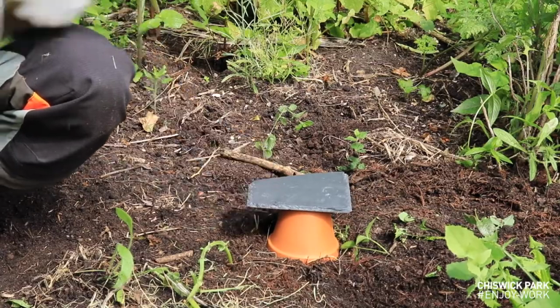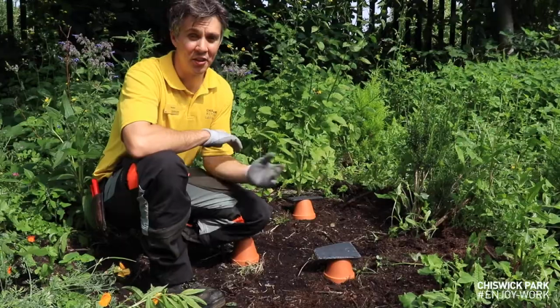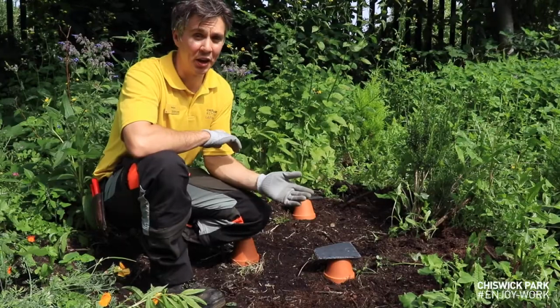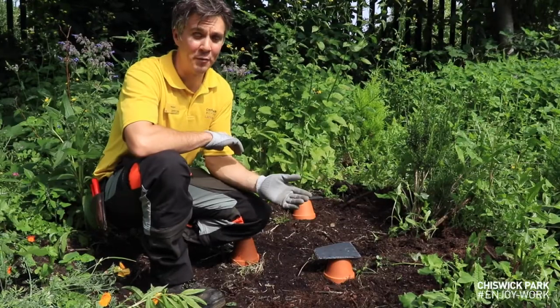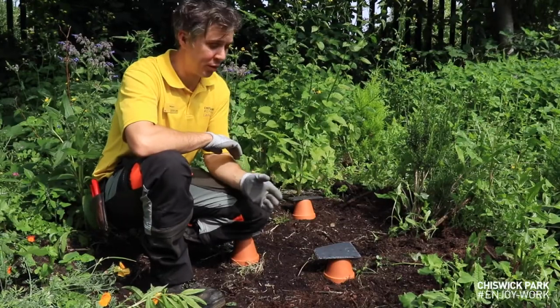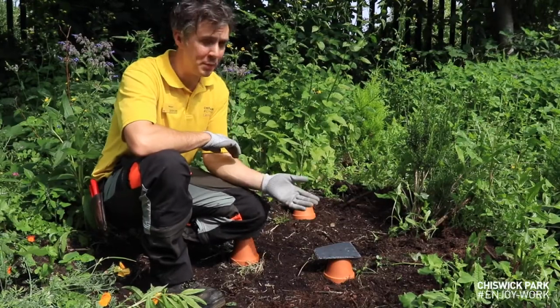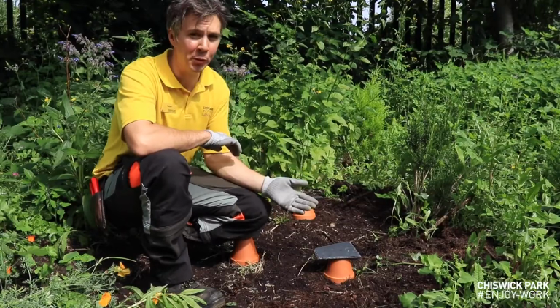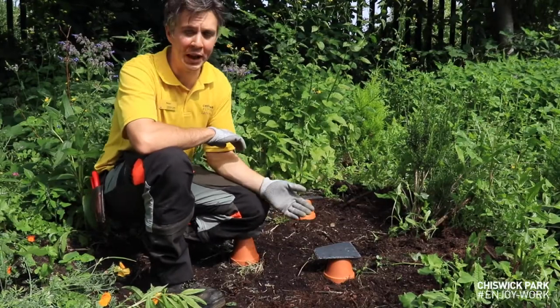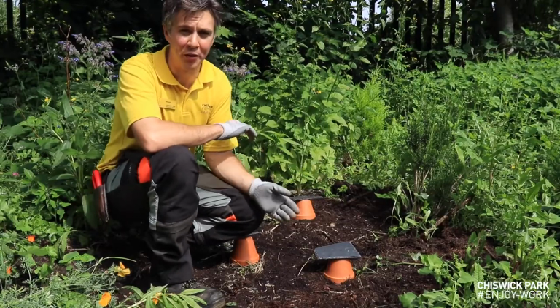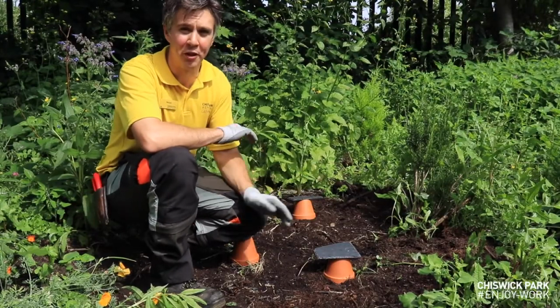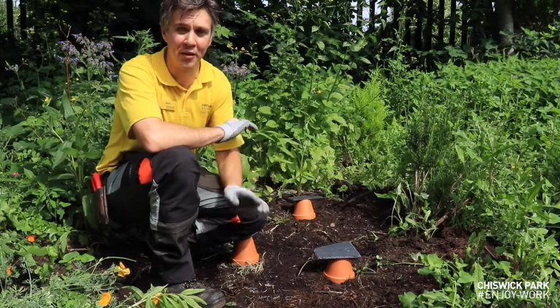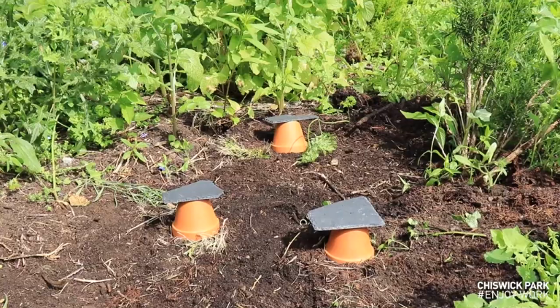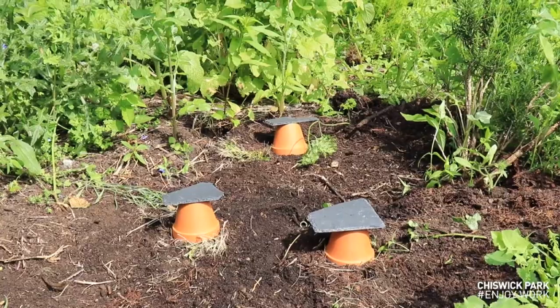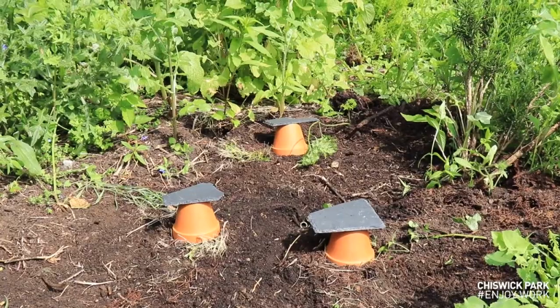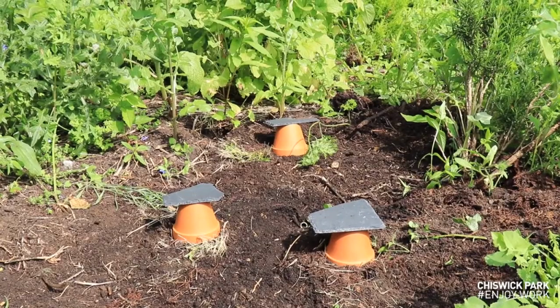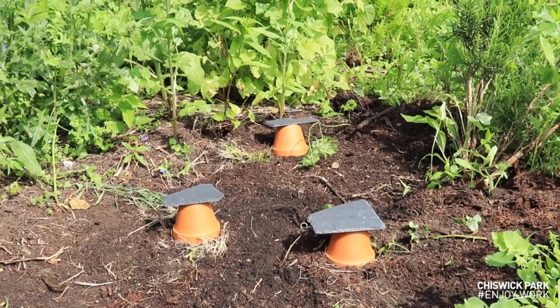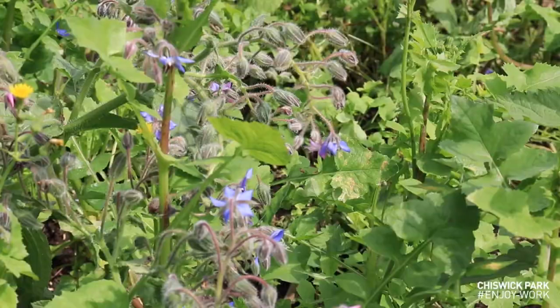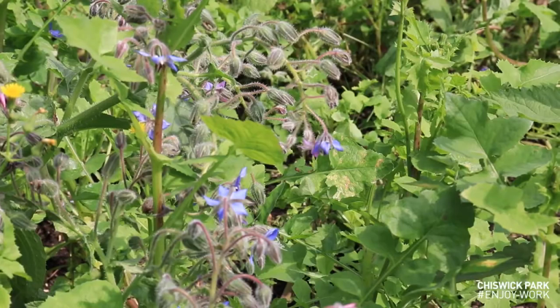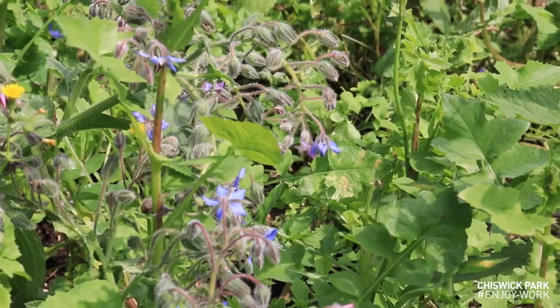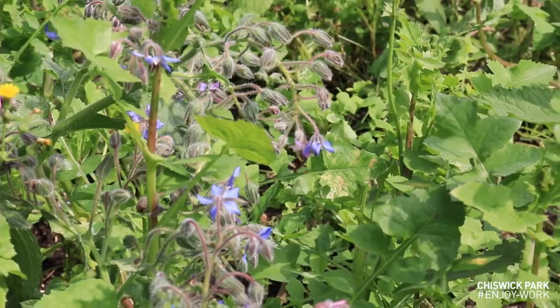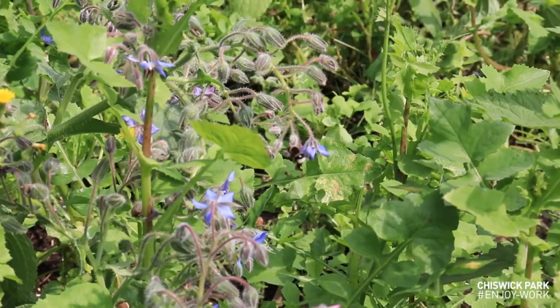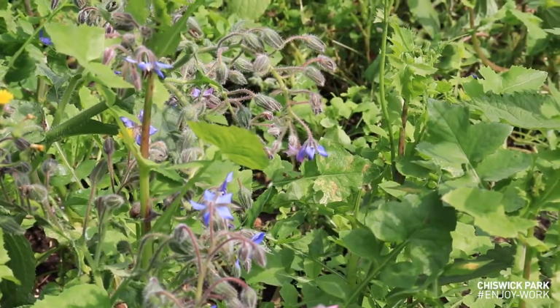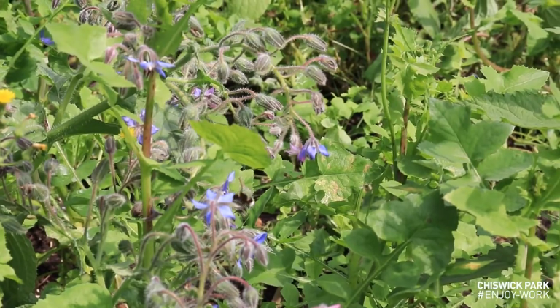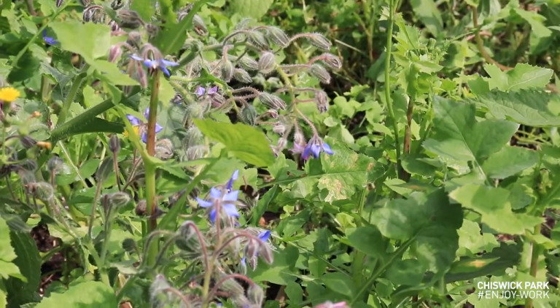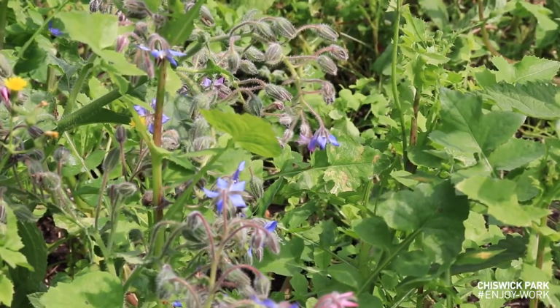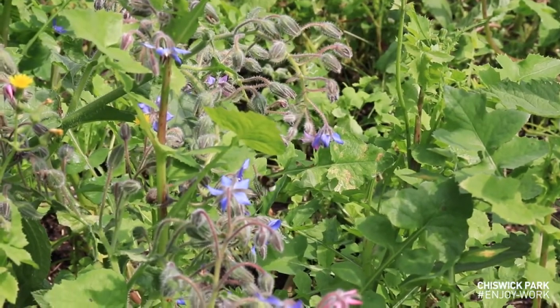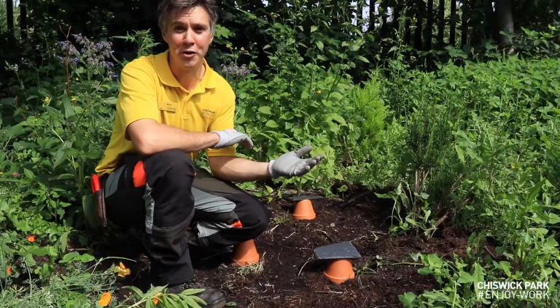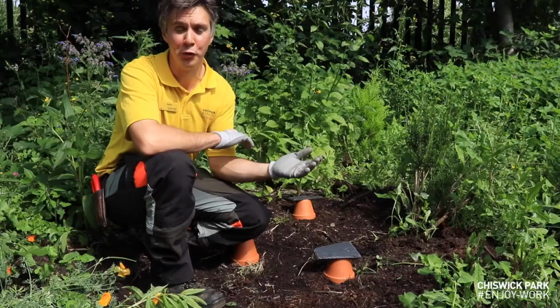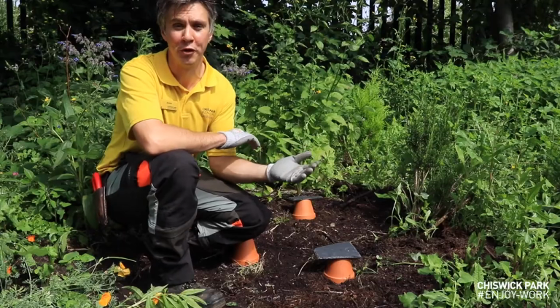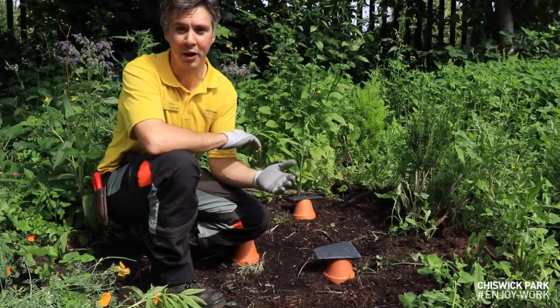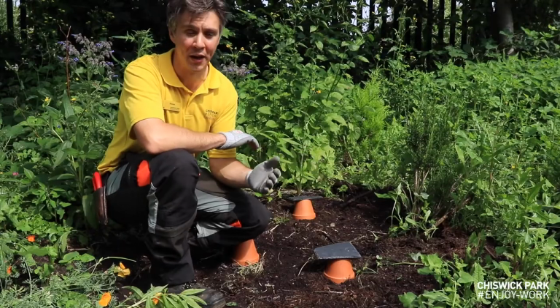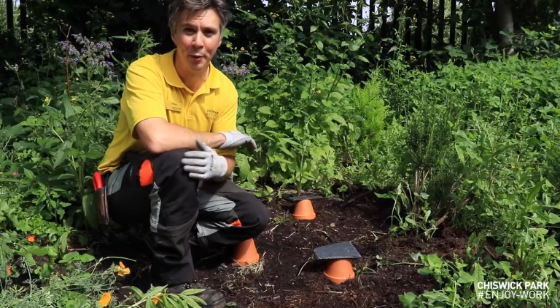There you go — I've built three bumblebee houses in about 10 minutes. It's very affordable and I encourage you all to try it at home.